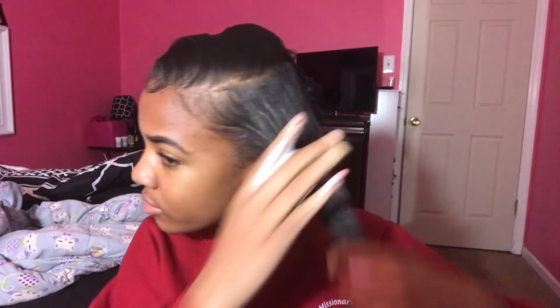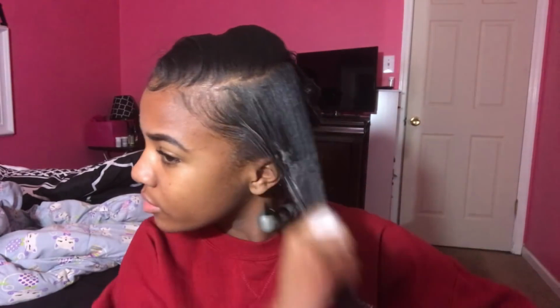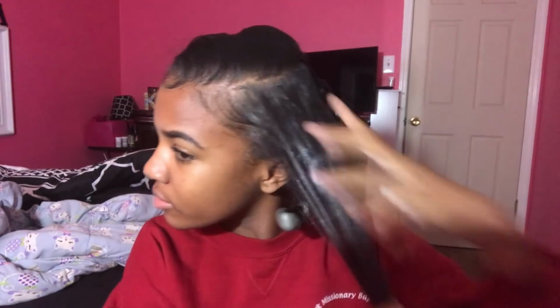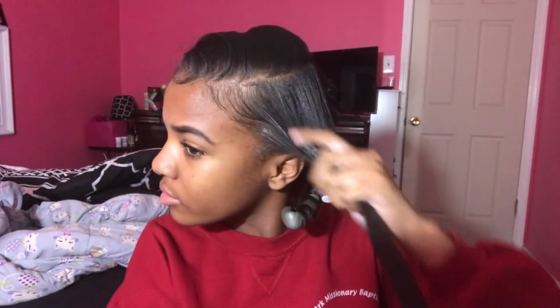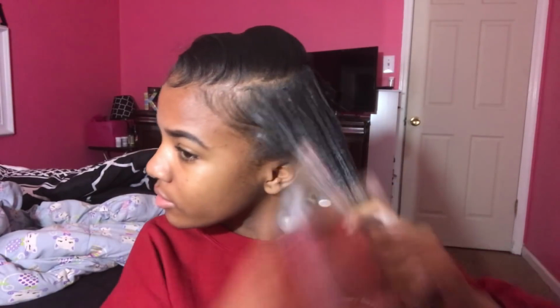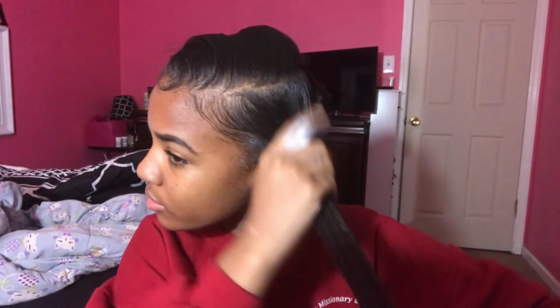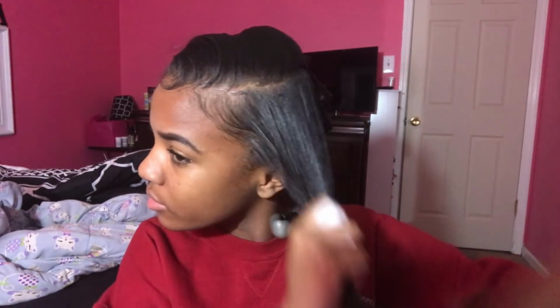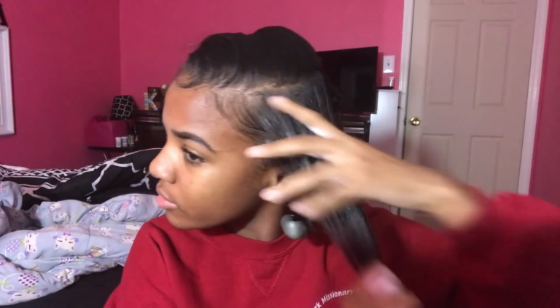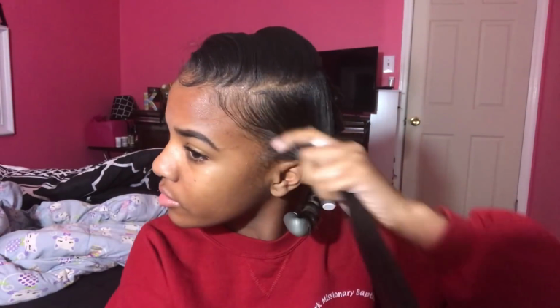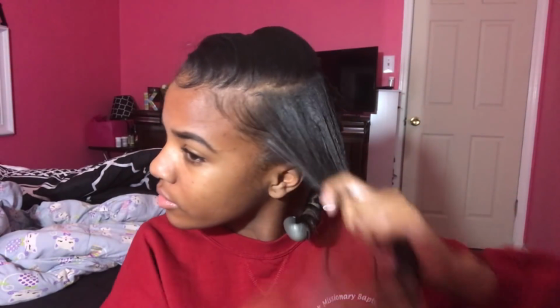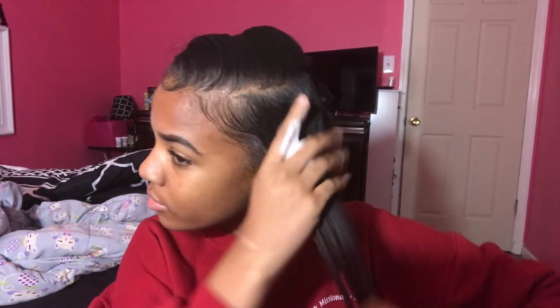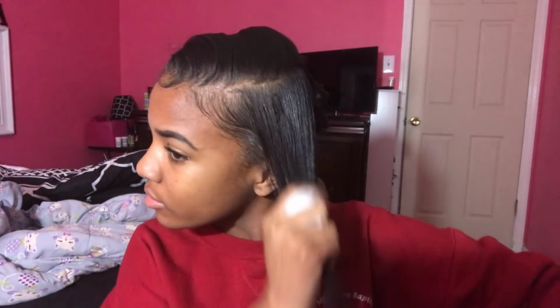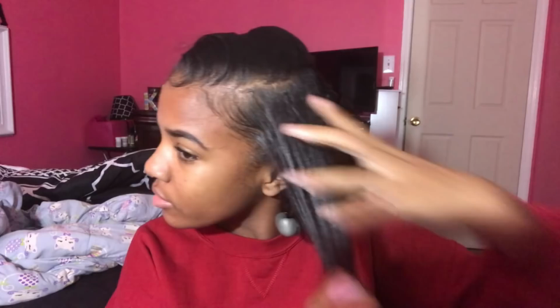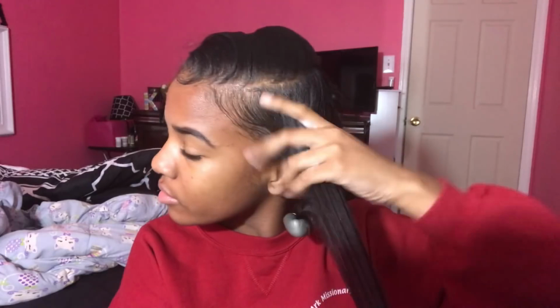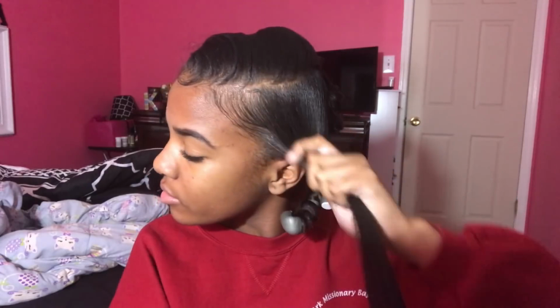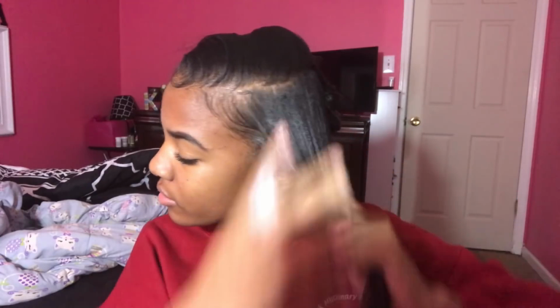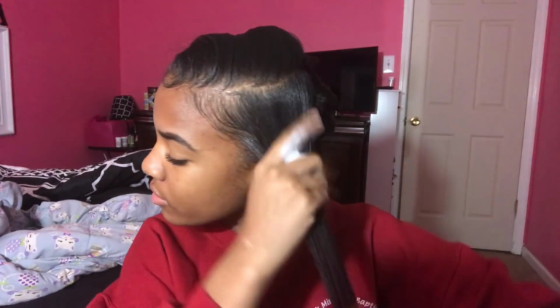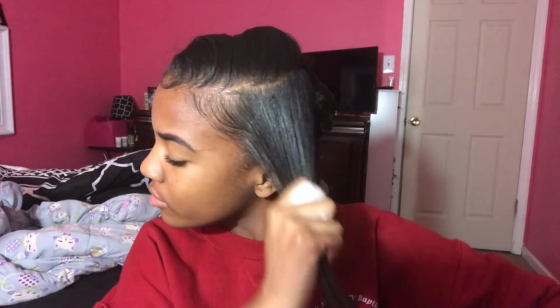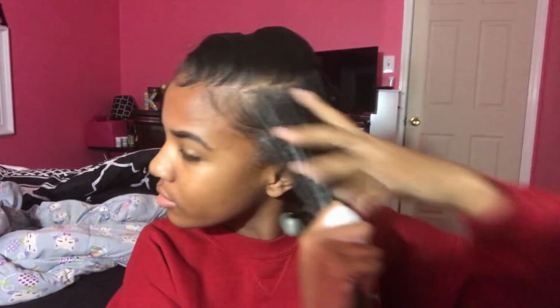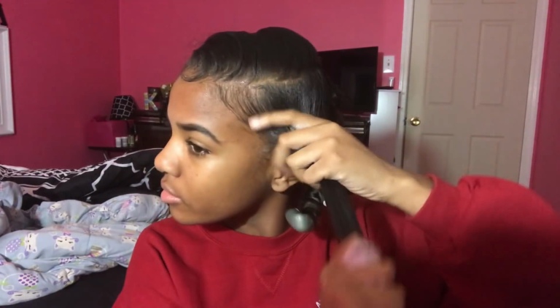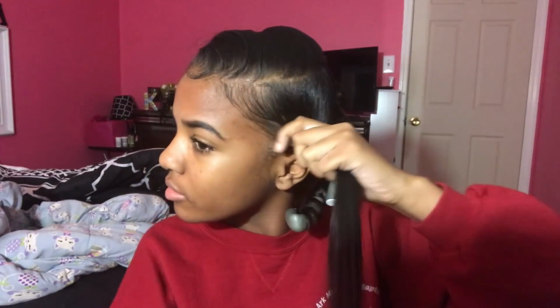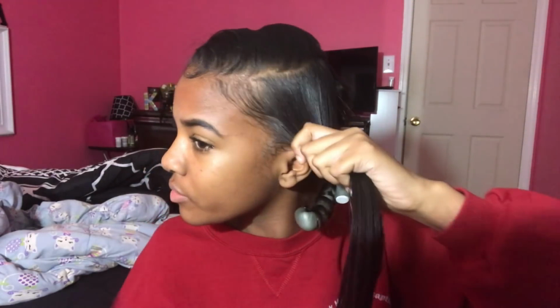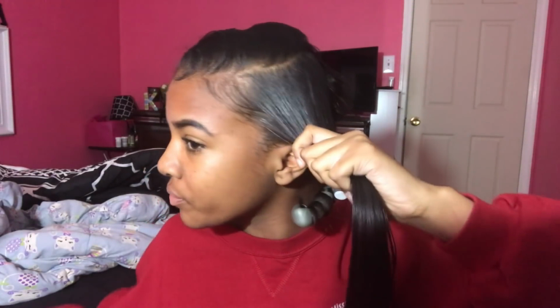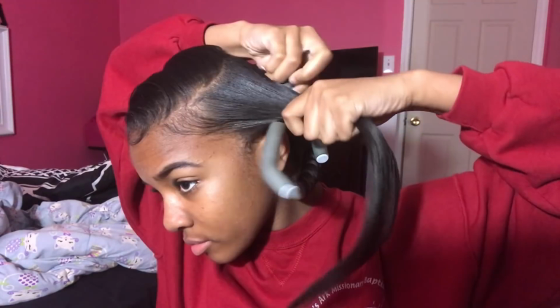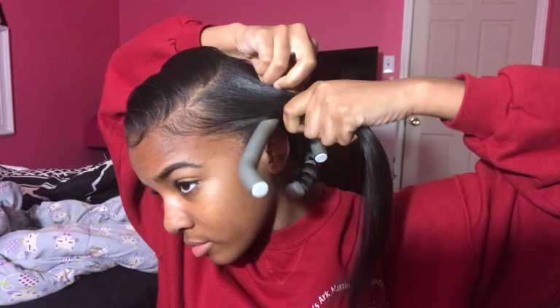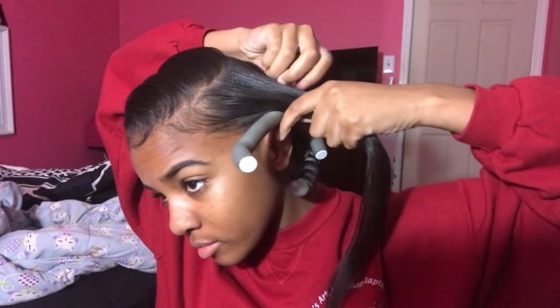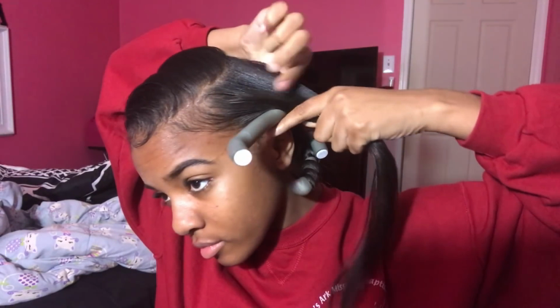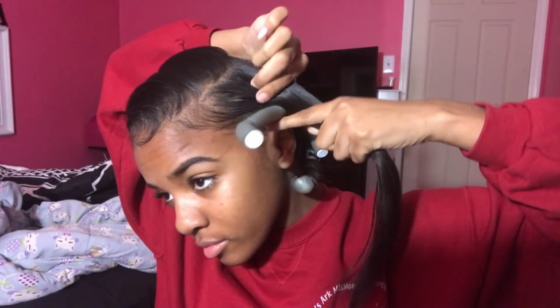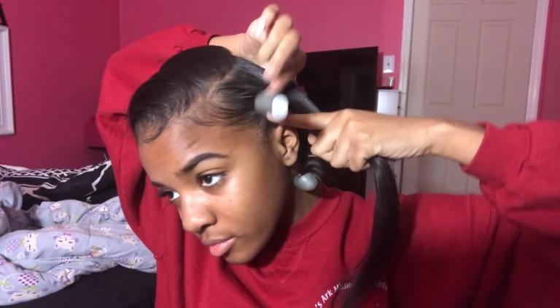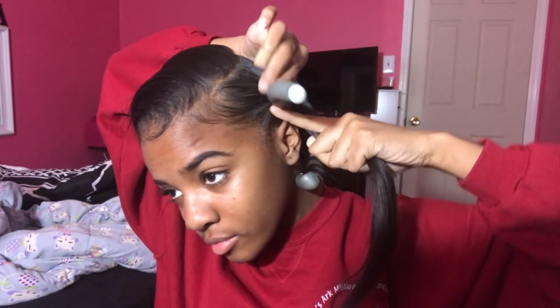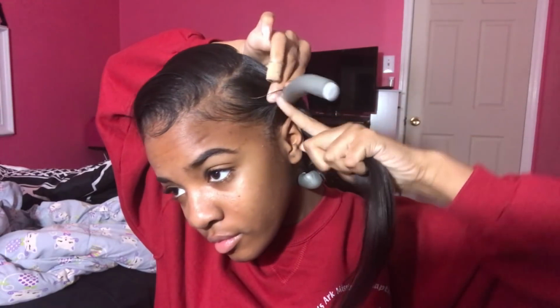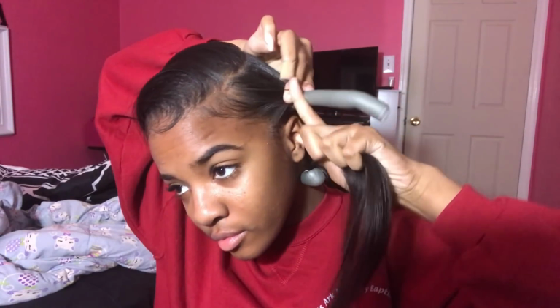Basically what you're going to do is just follow the same process that you did for the first one for the remainder of your hair.